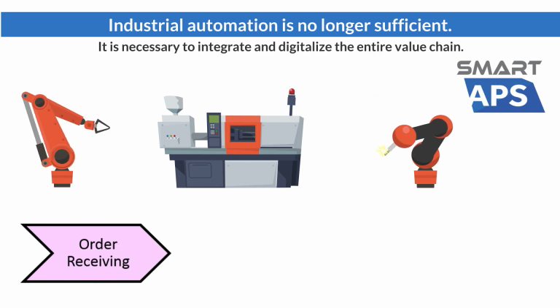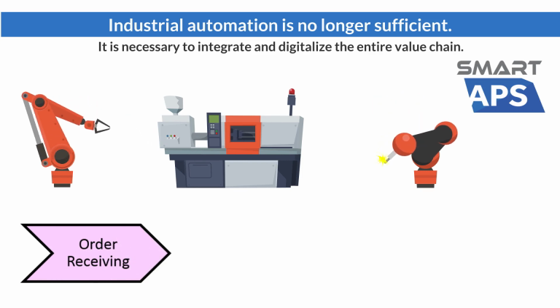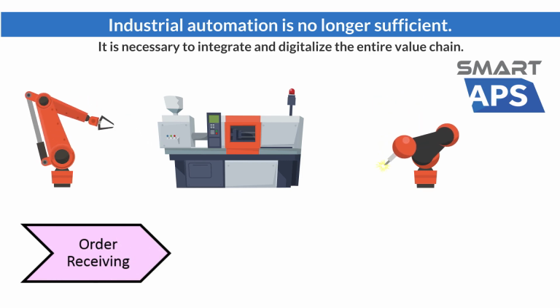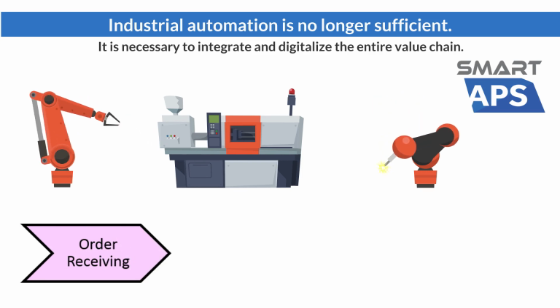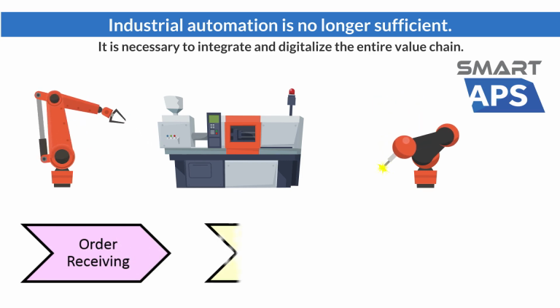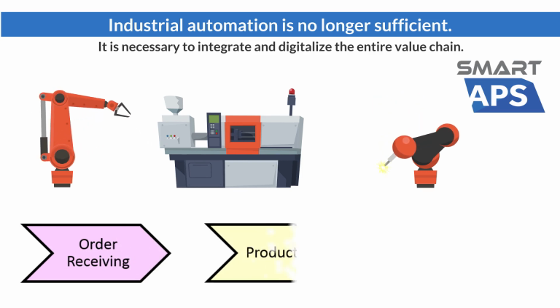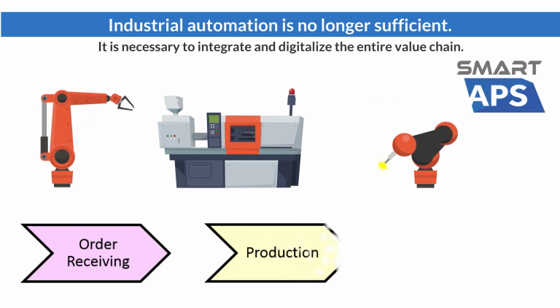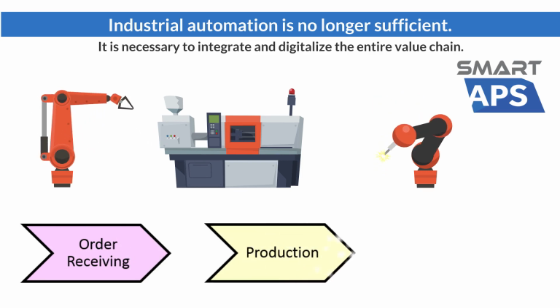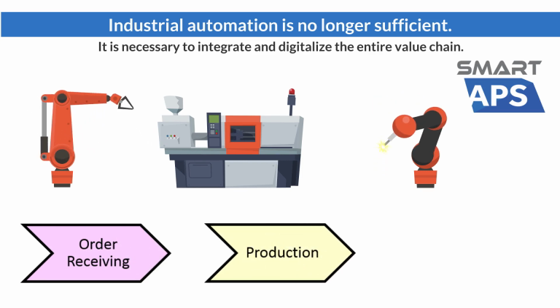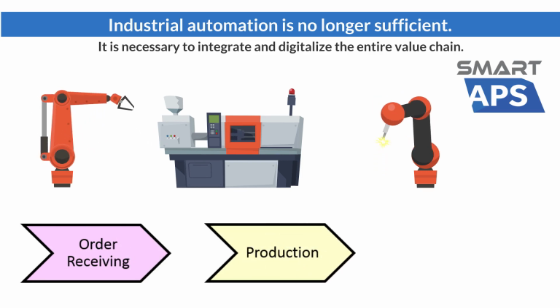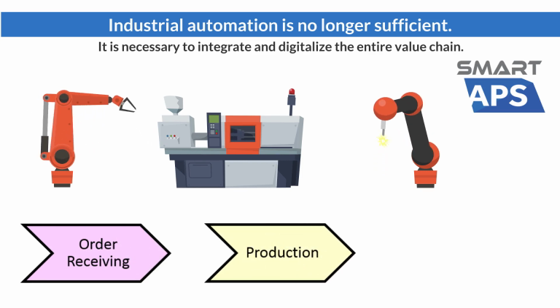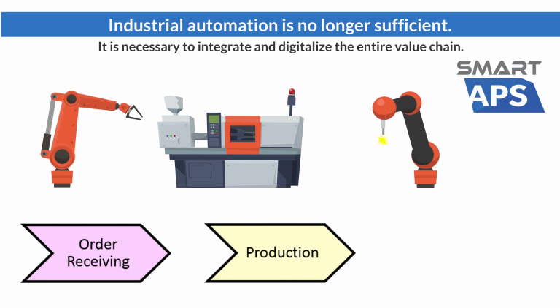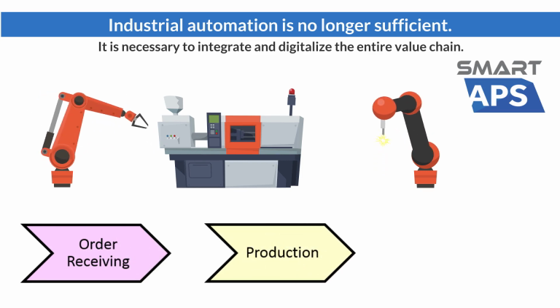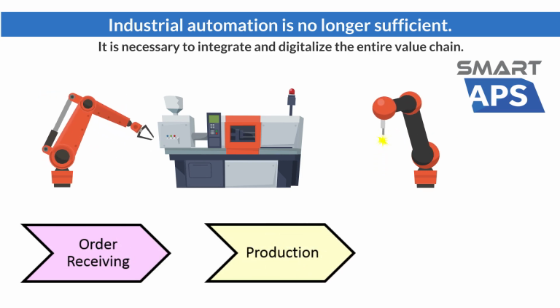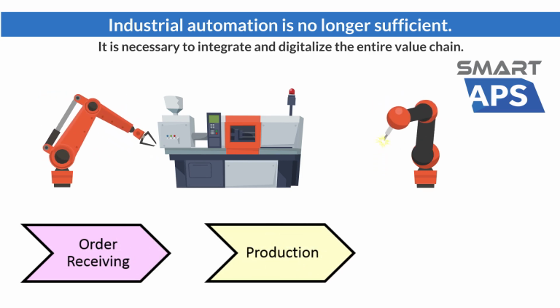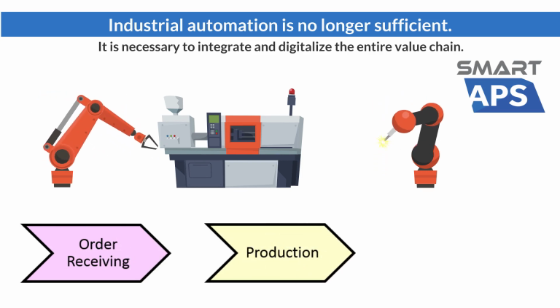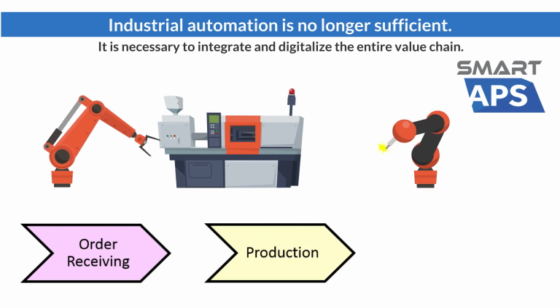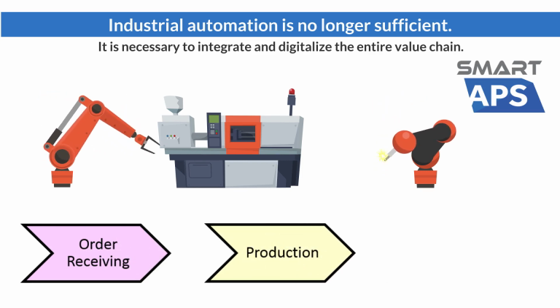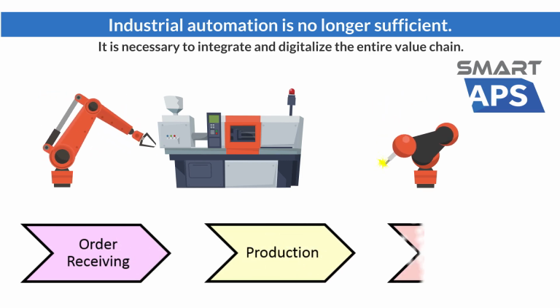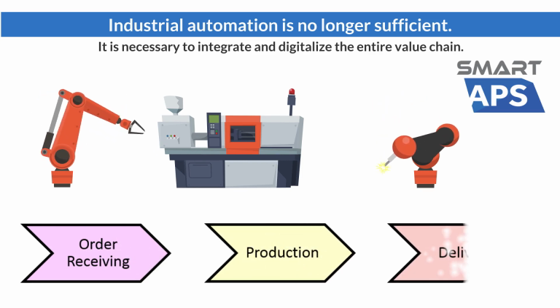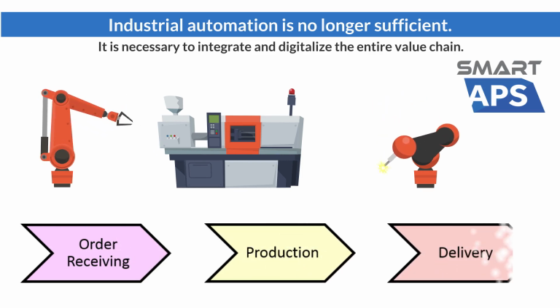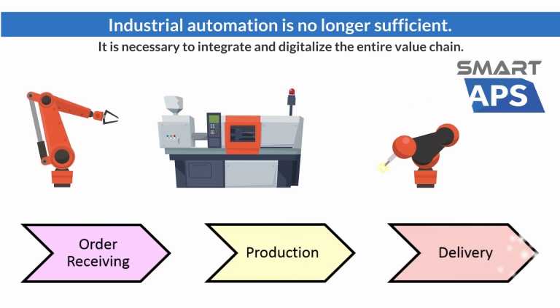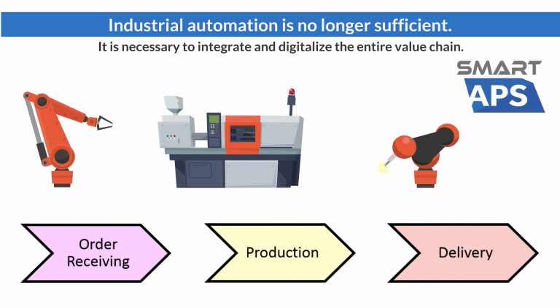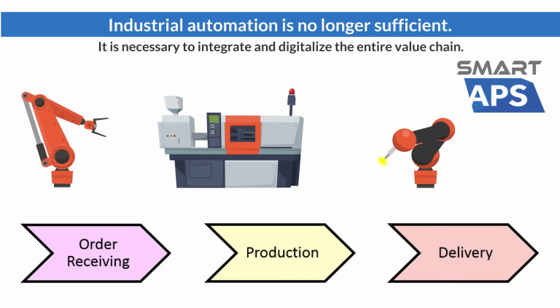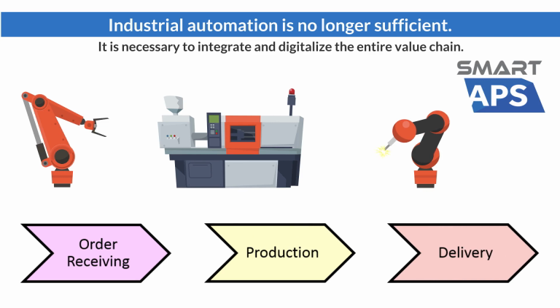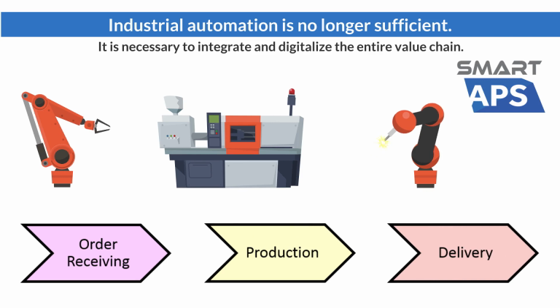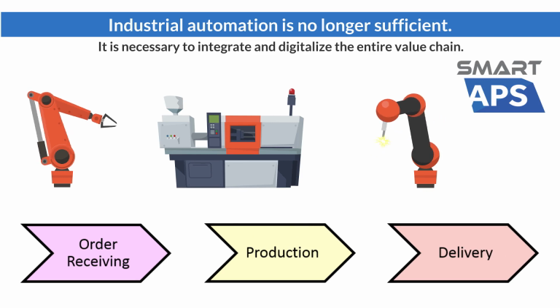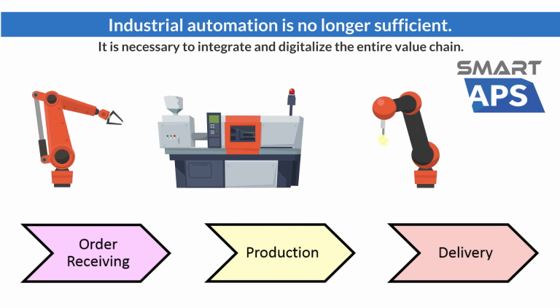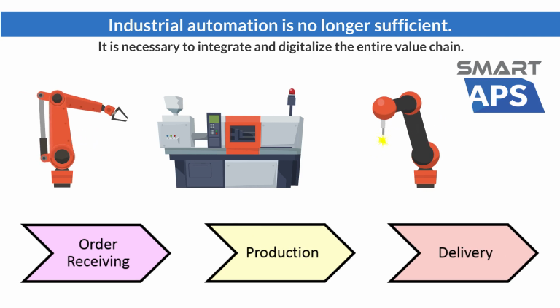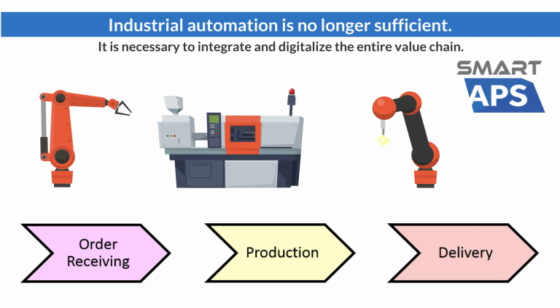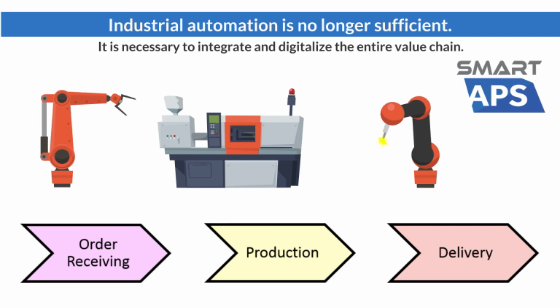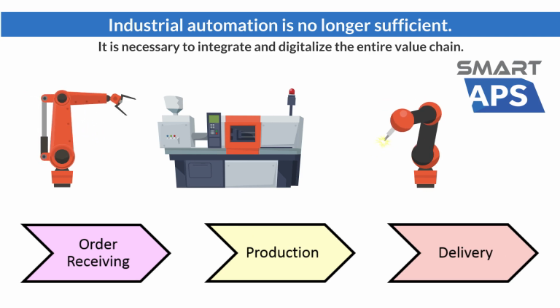I need a proven solution to help me simplify my production planning and scheduling job. Now, it is very hard to track the status of each job. Customers are not satisfied with our performance. Smart APS will assist you to automate the entire process right from order receiving until delivery.